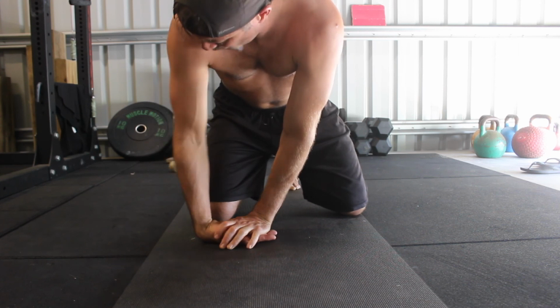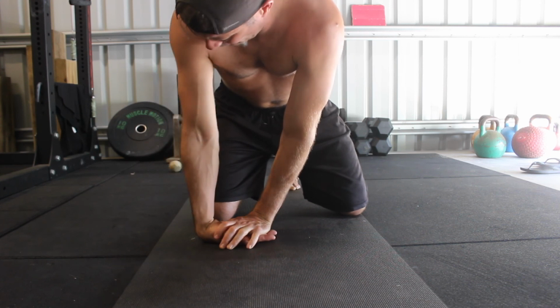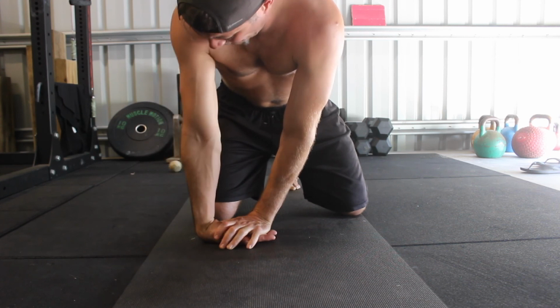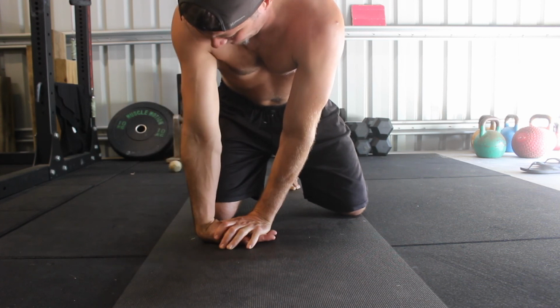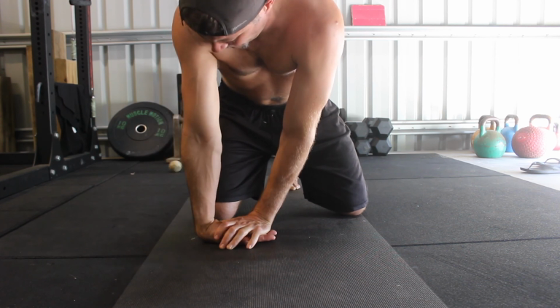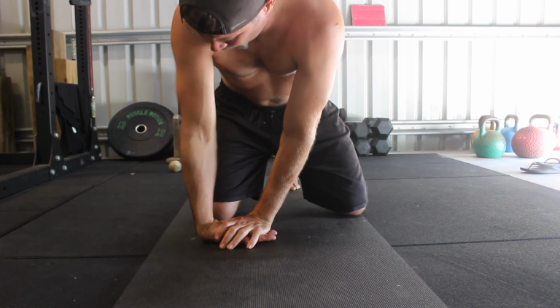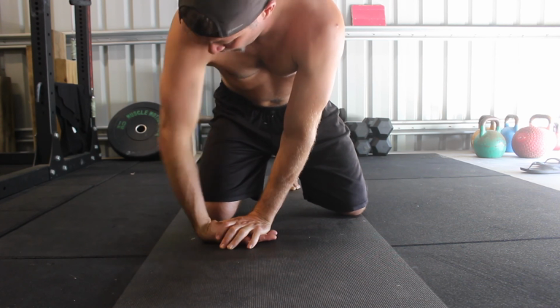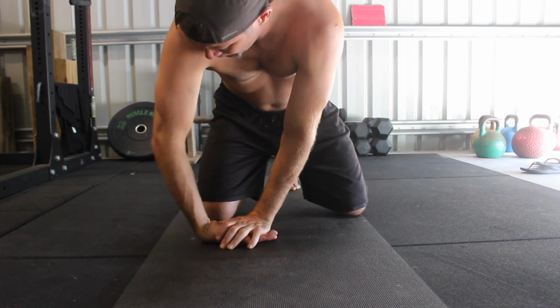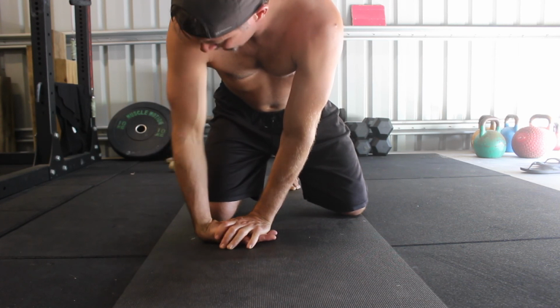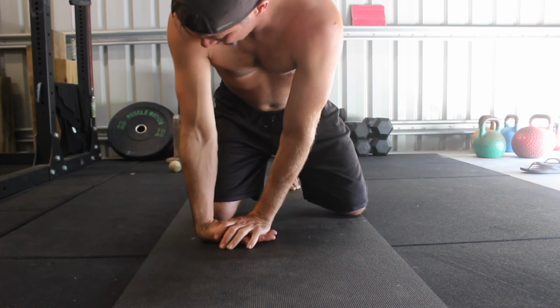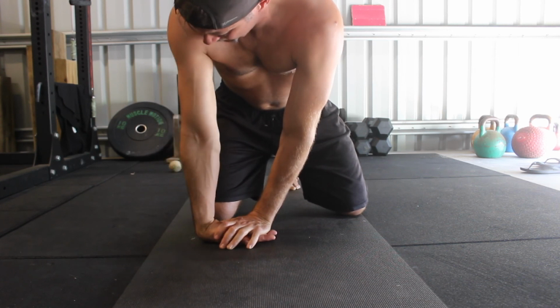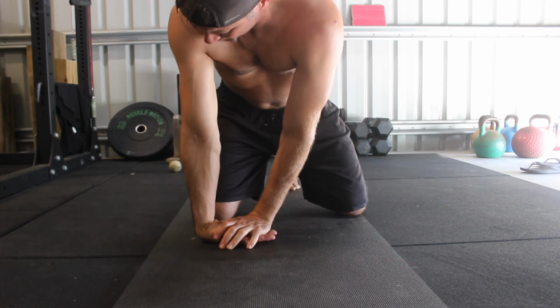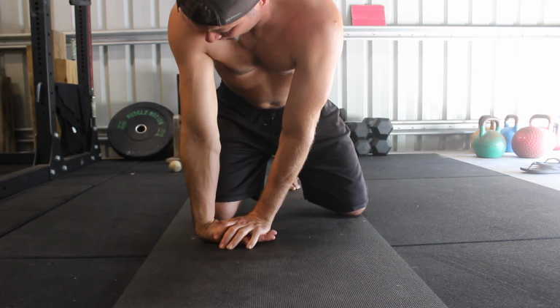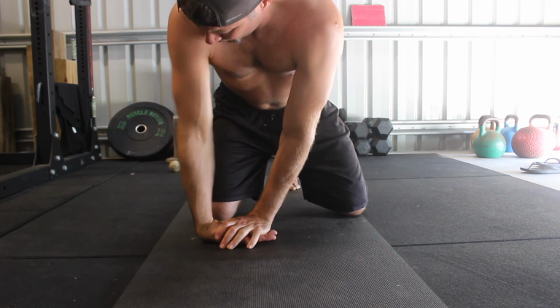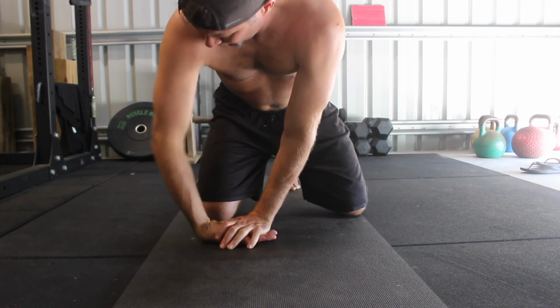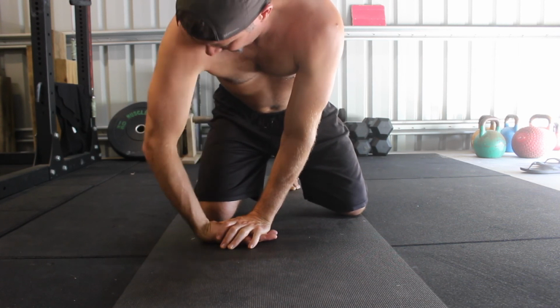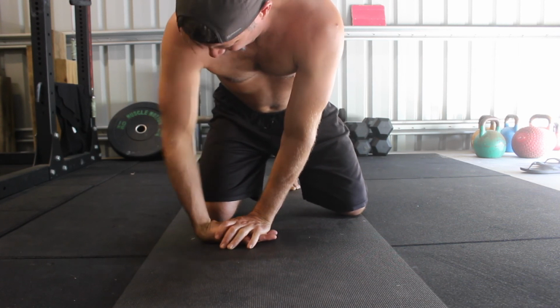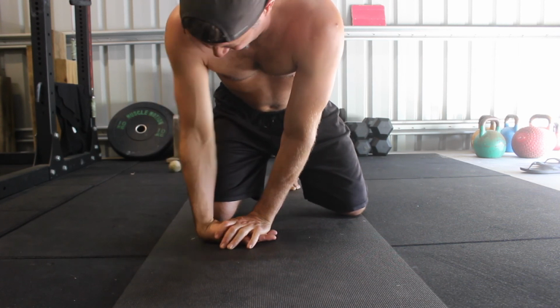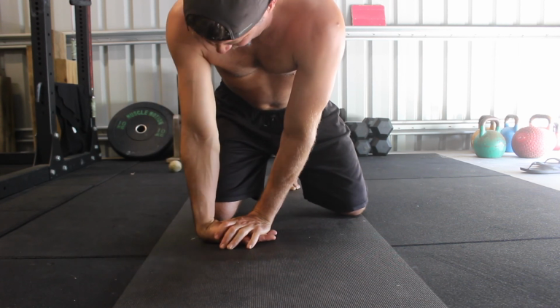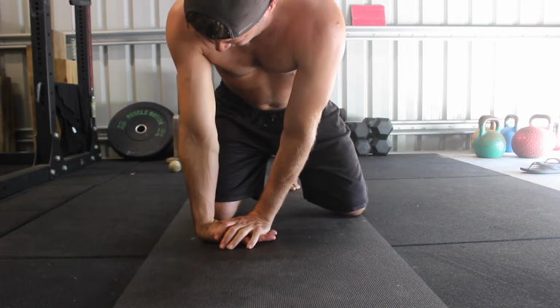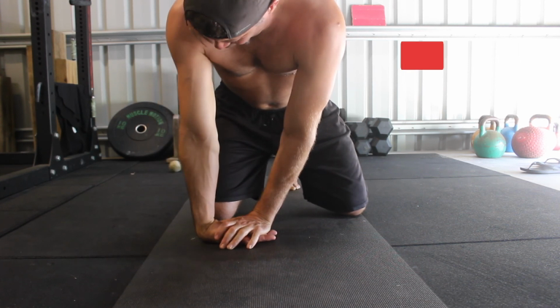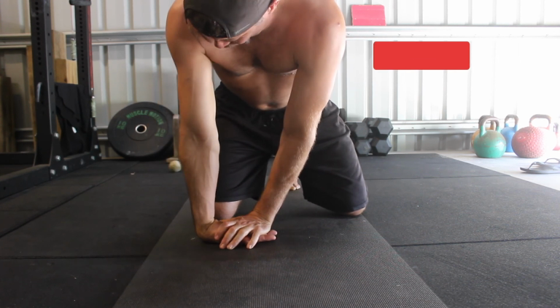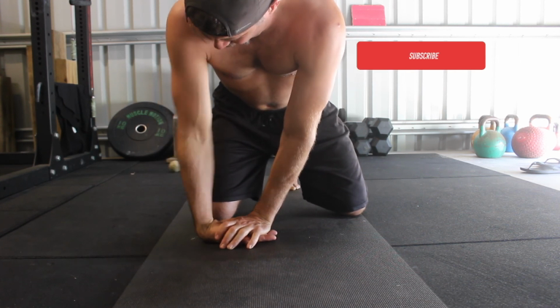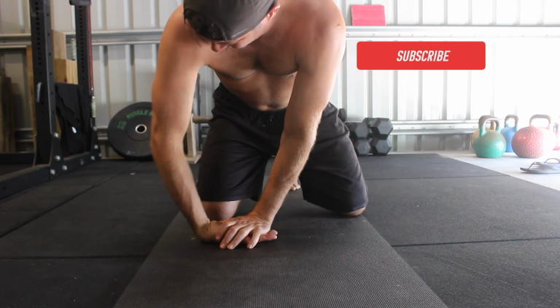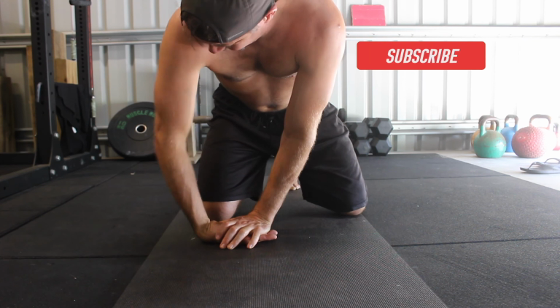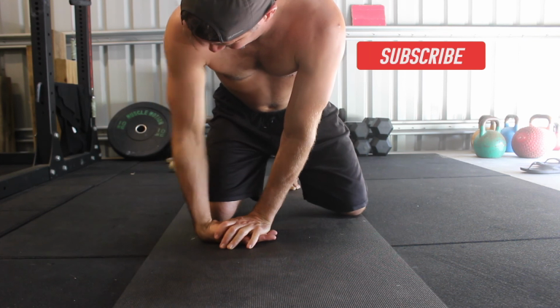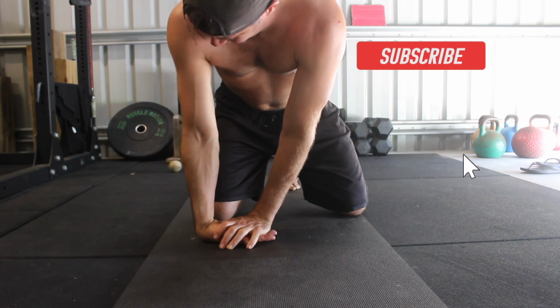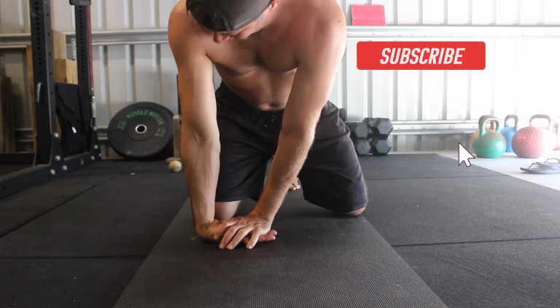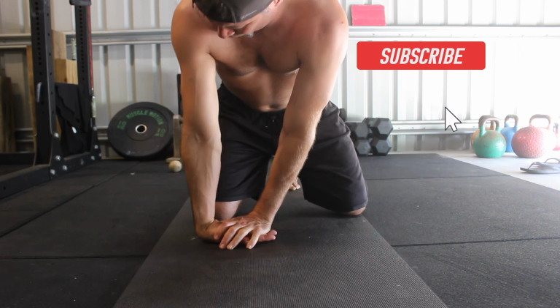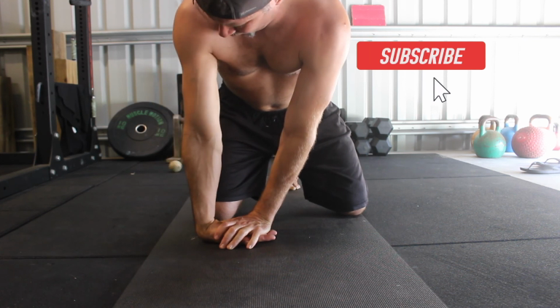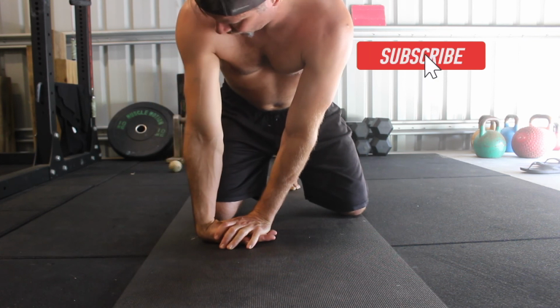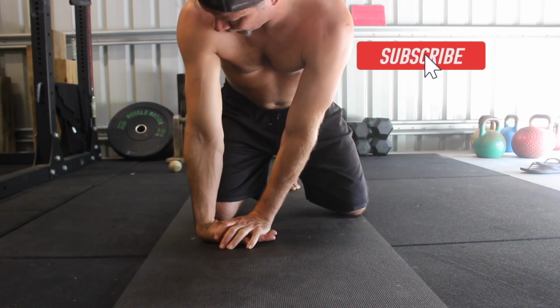Take it slow and aim to increase the range of motion gradually.